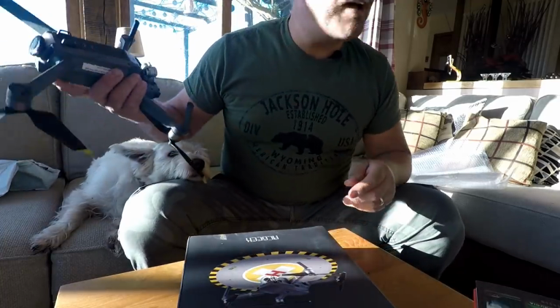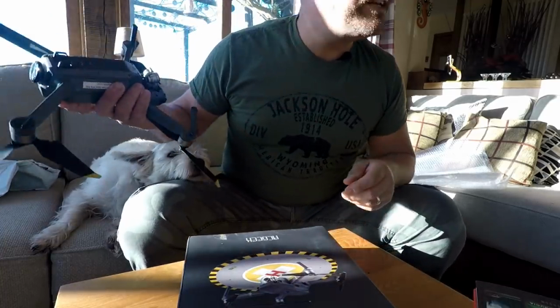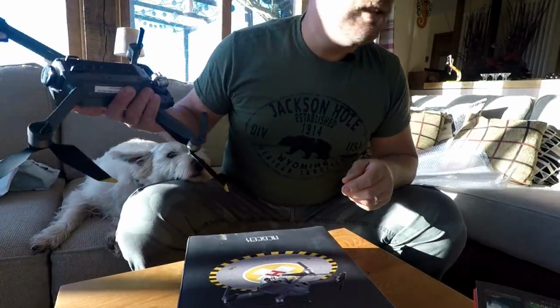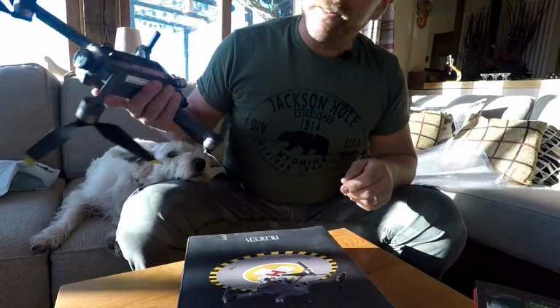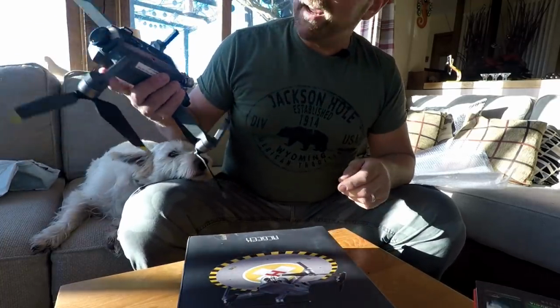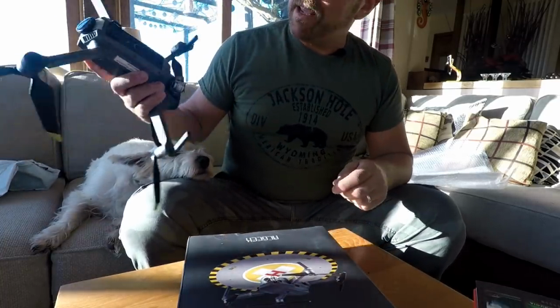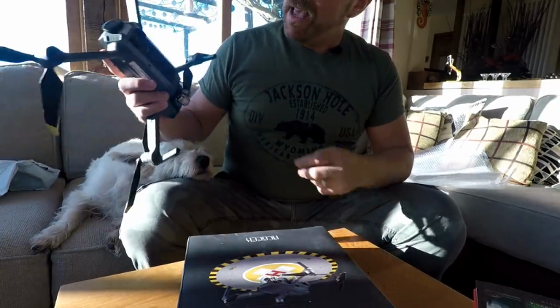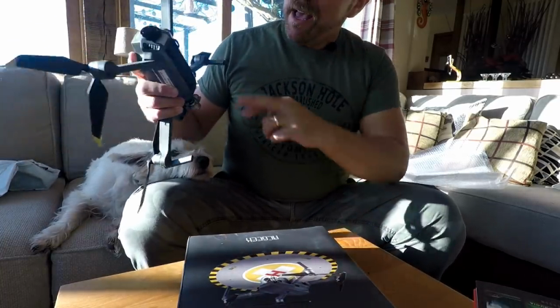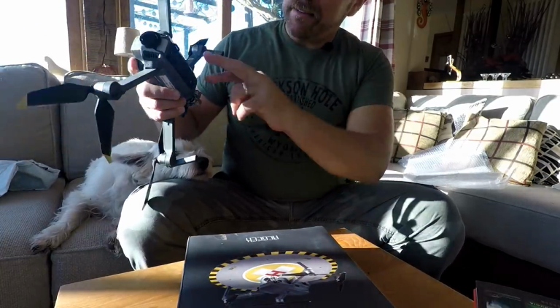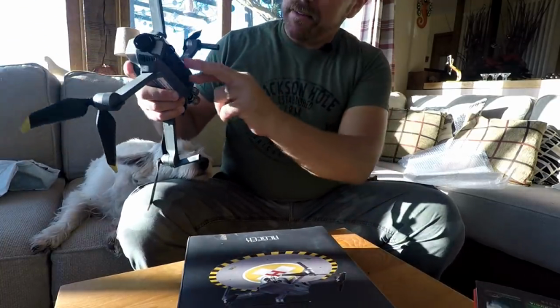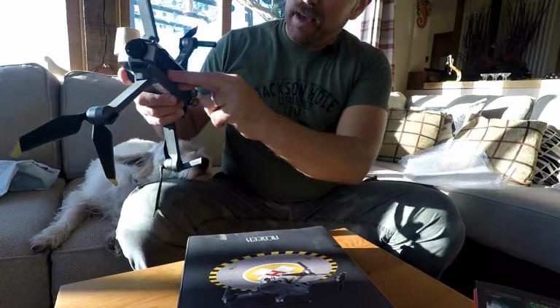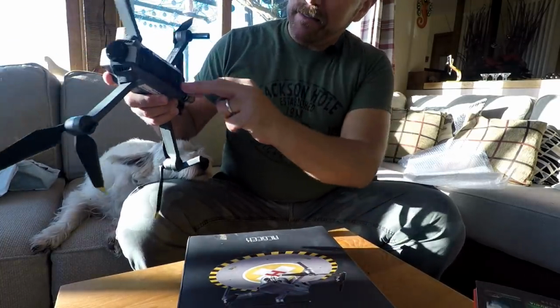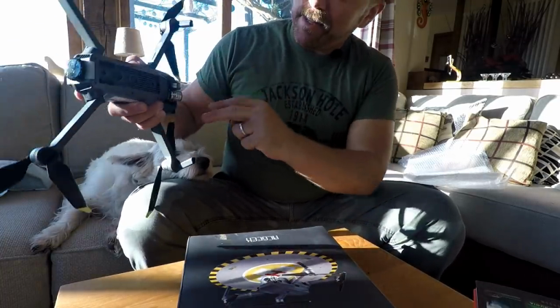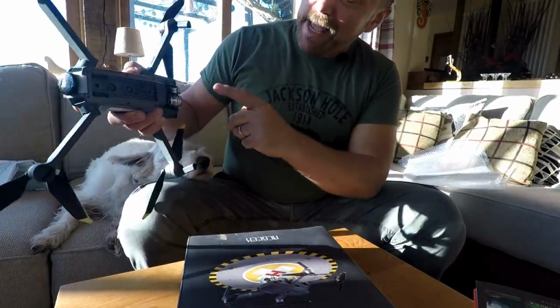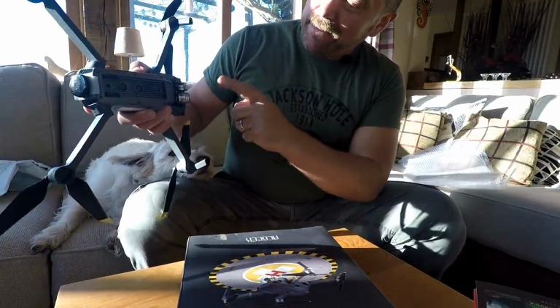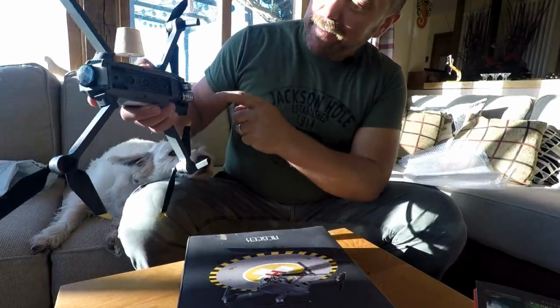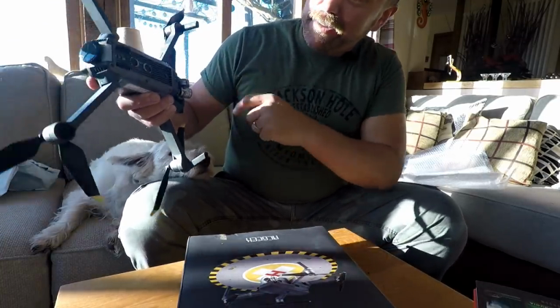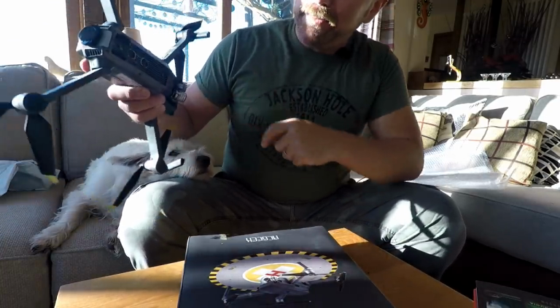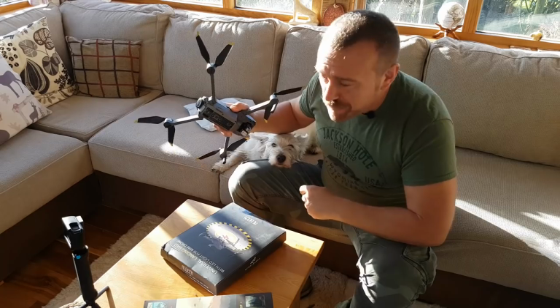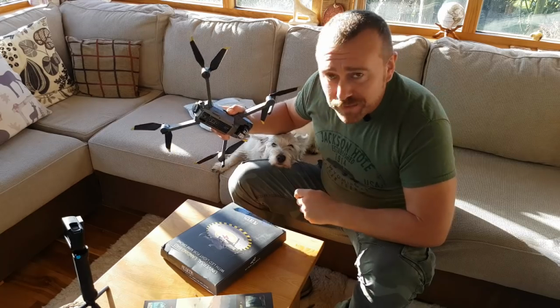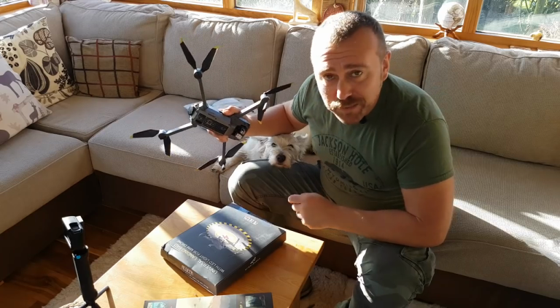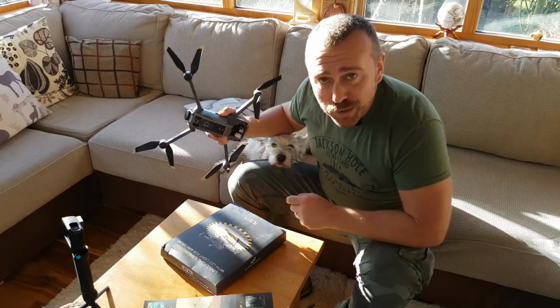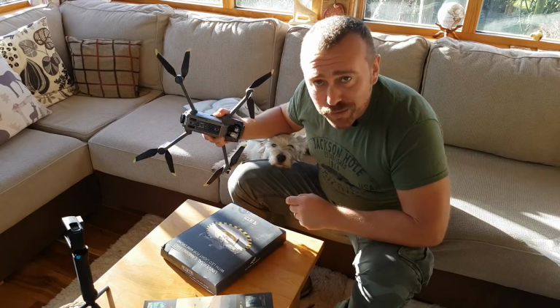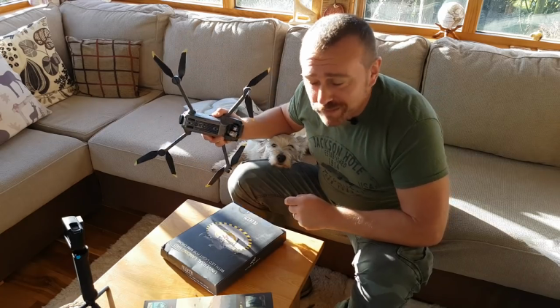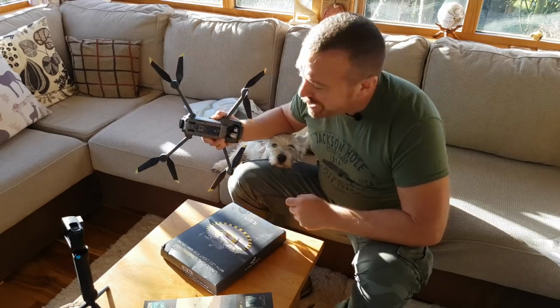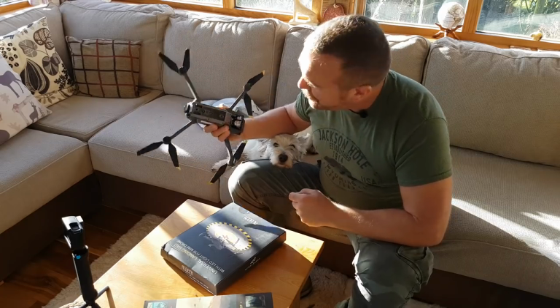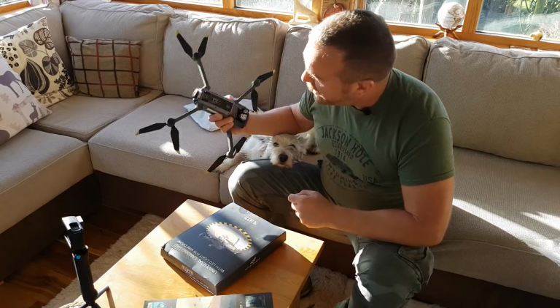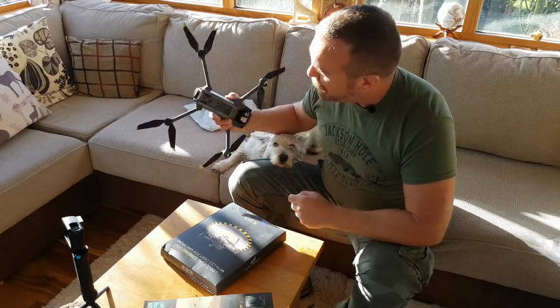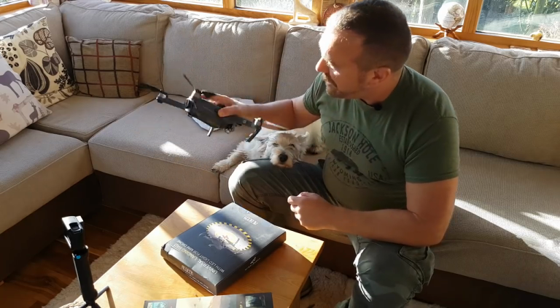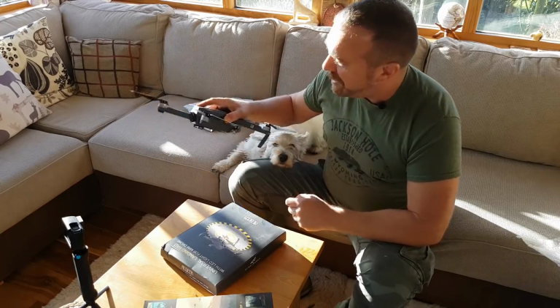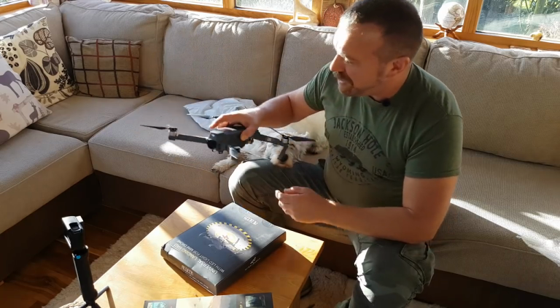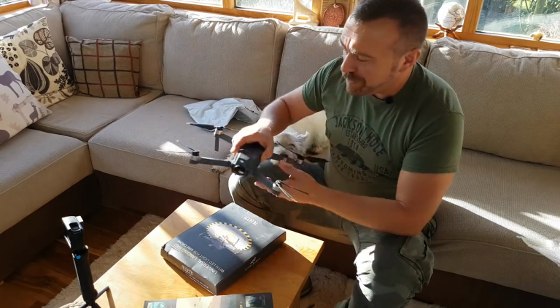I thought I'd have a look today at some of the landing systems that the Mavic employs when it comes down to land, to try and protect it and you from going wrong.